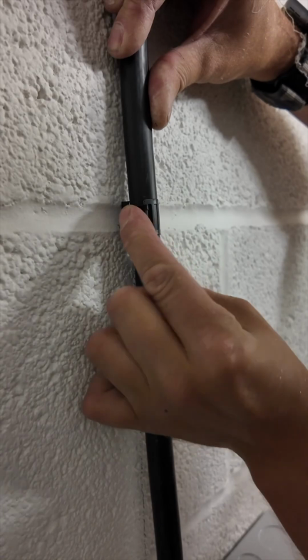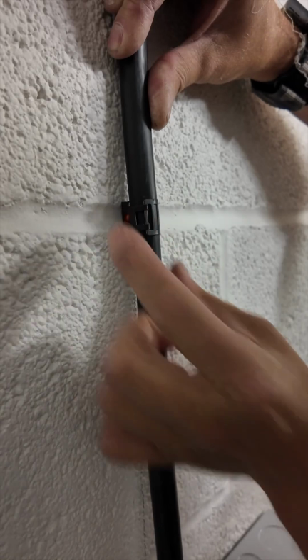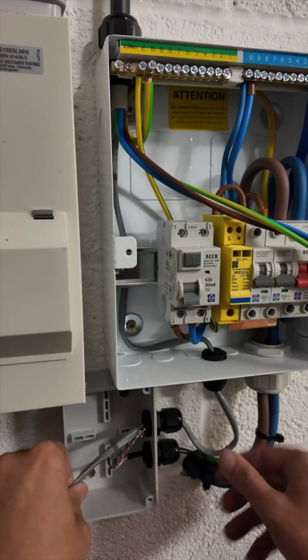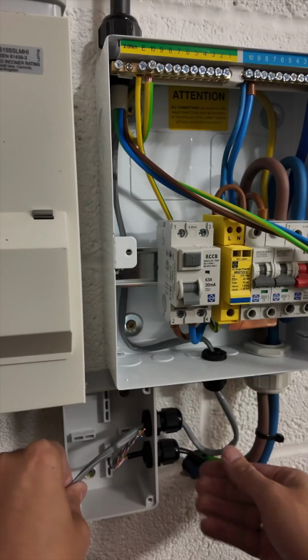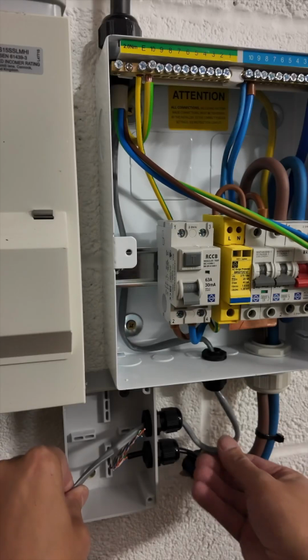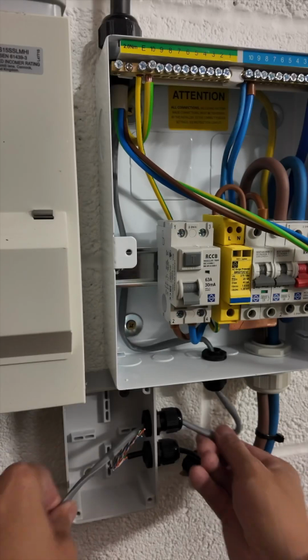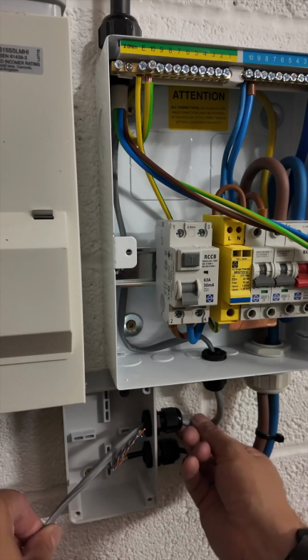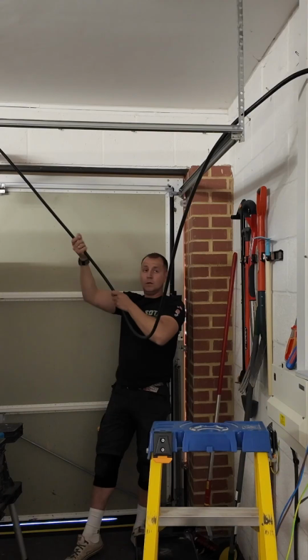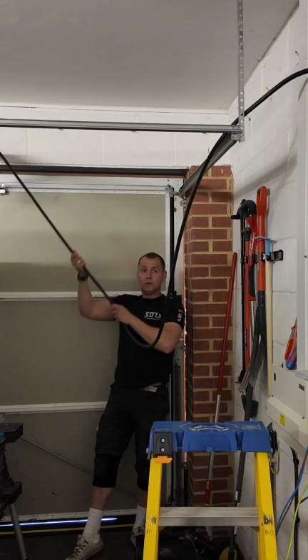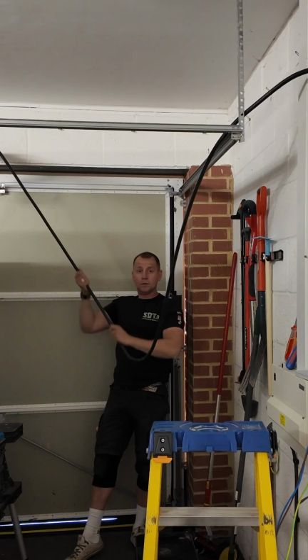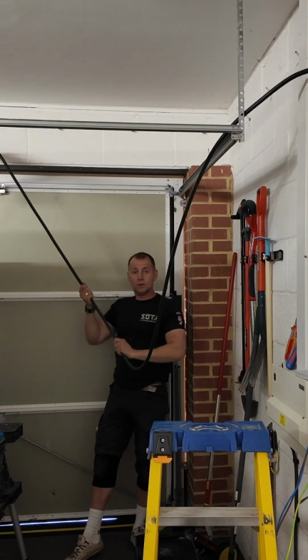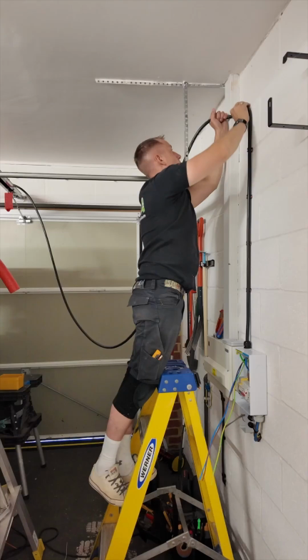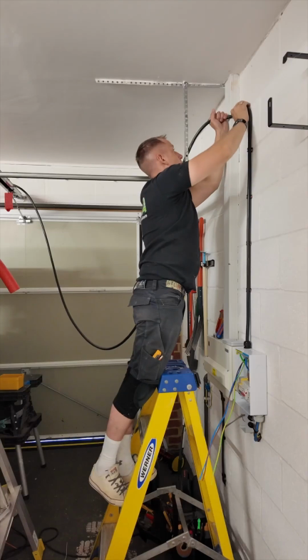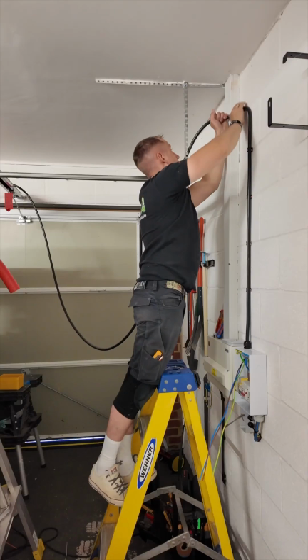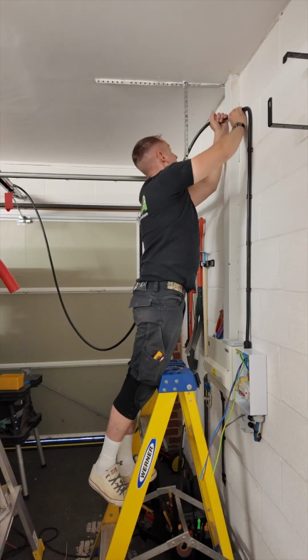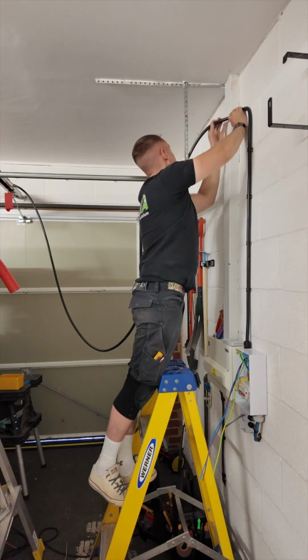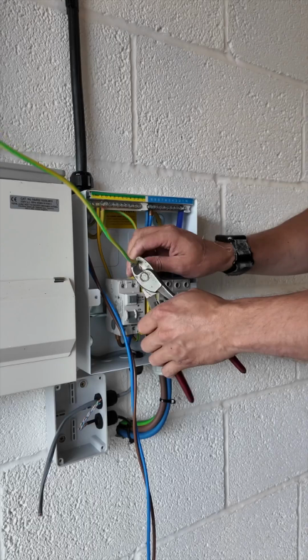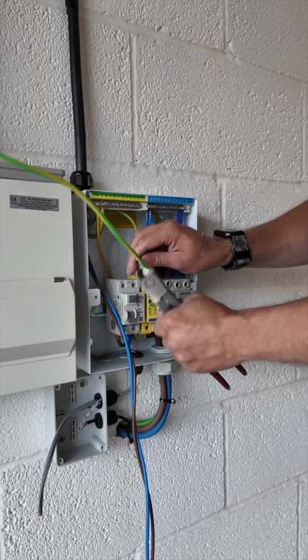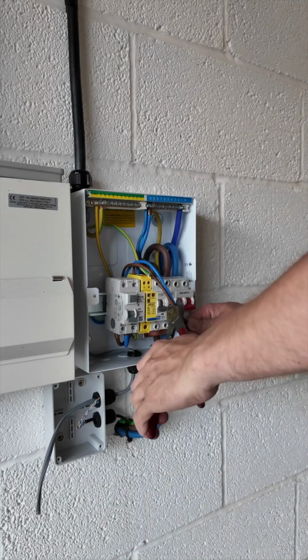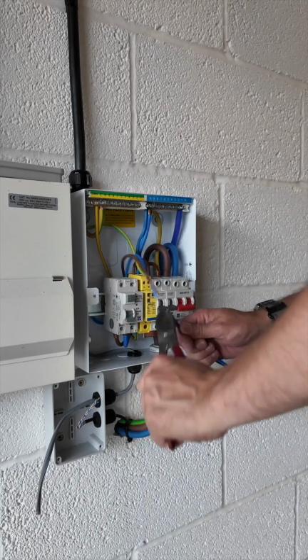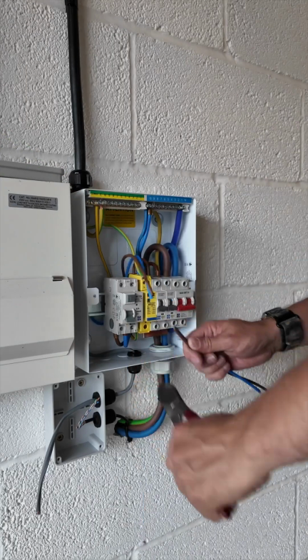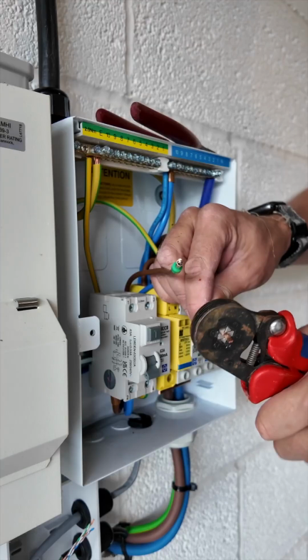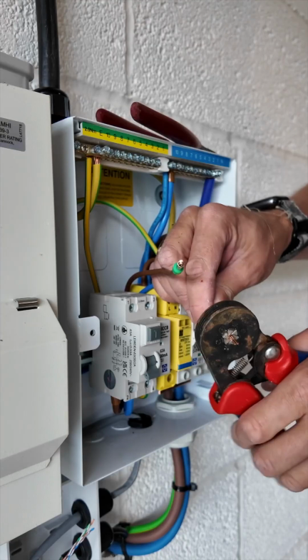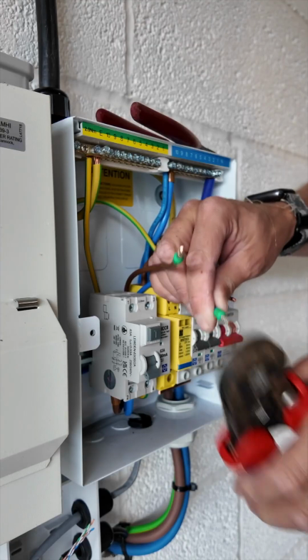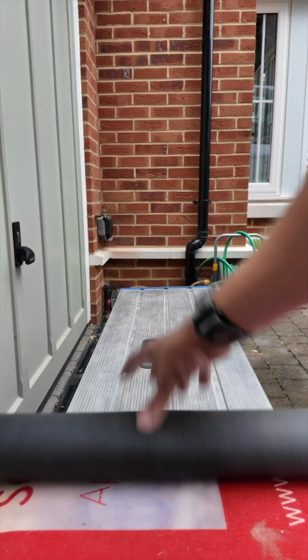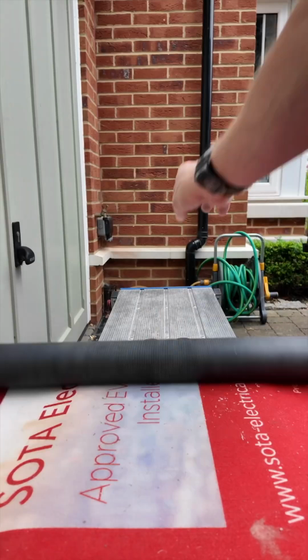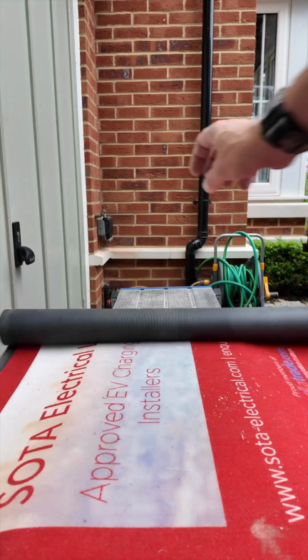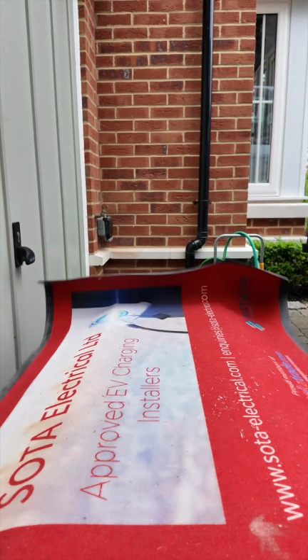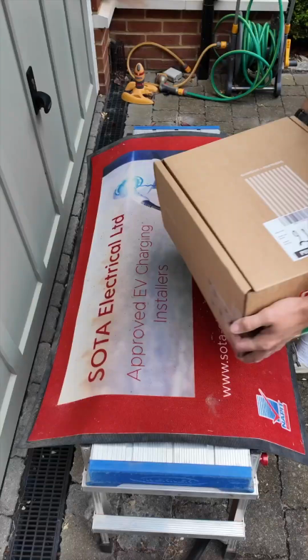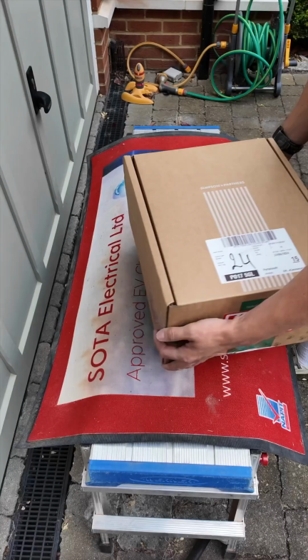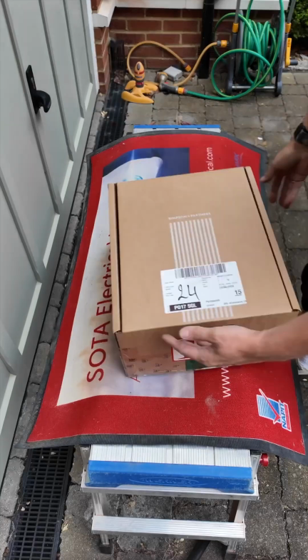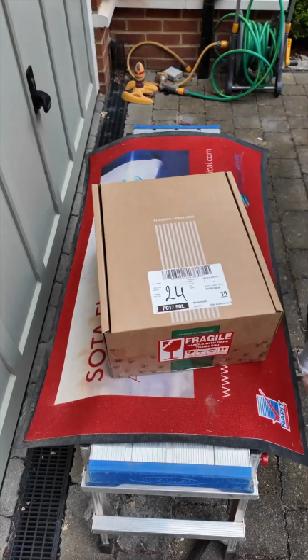And now it's time to reveal my favourite charger on the market — you guessed it, it's the Simpson & Partners.